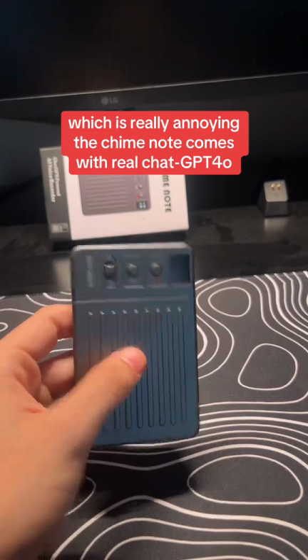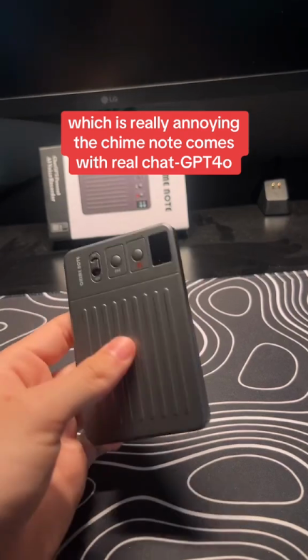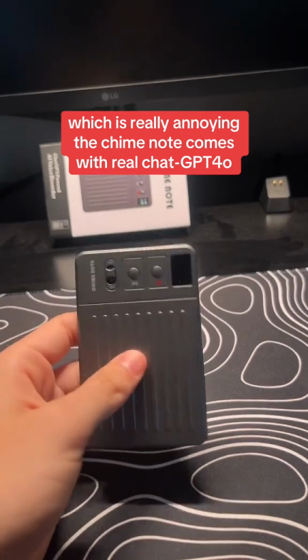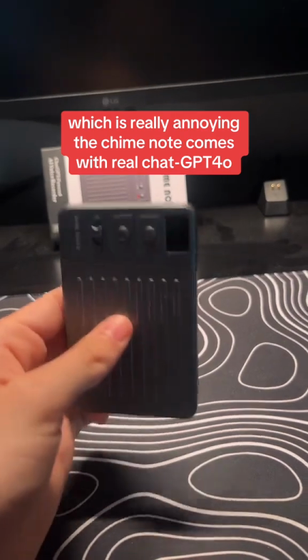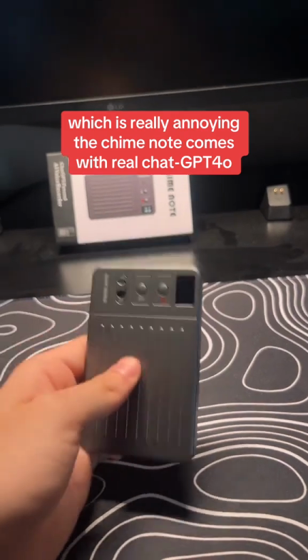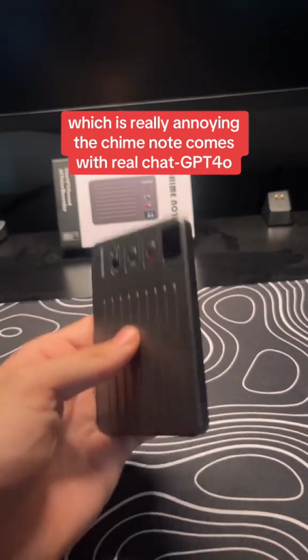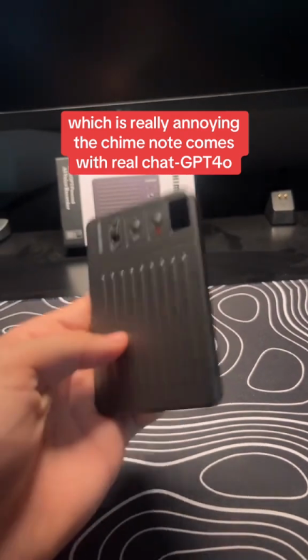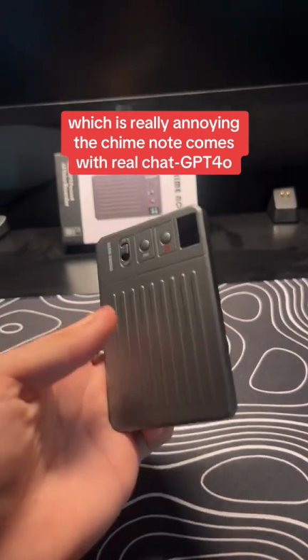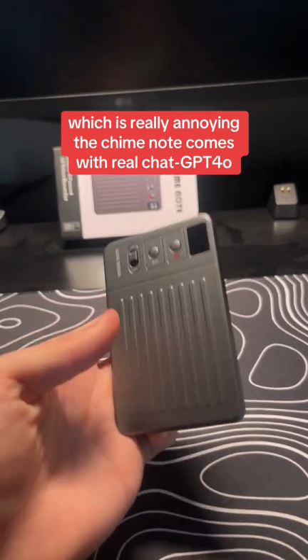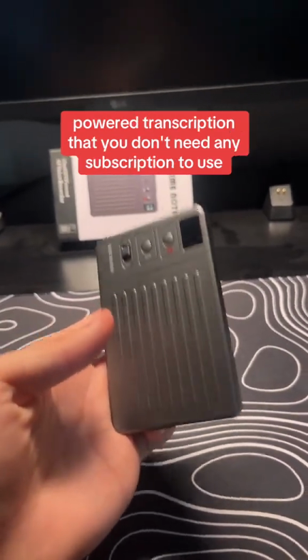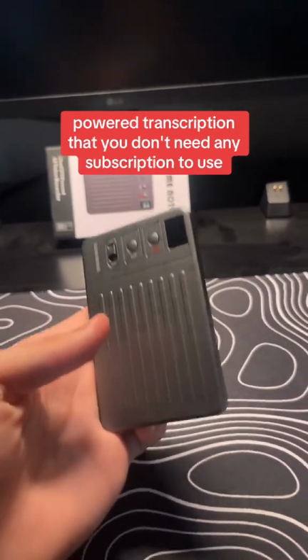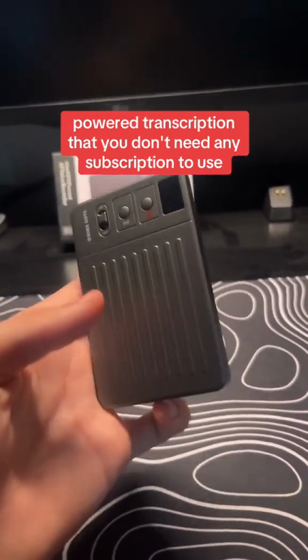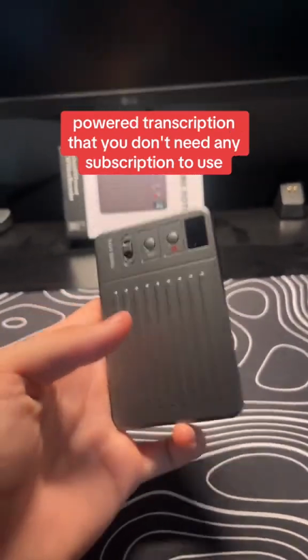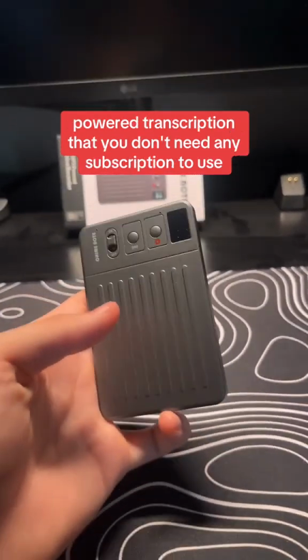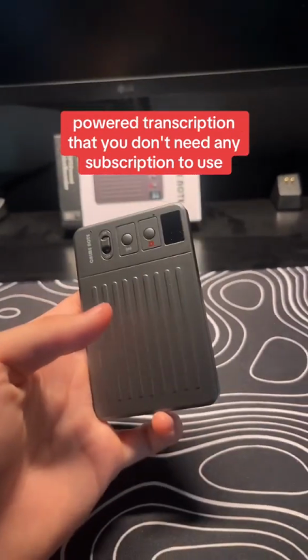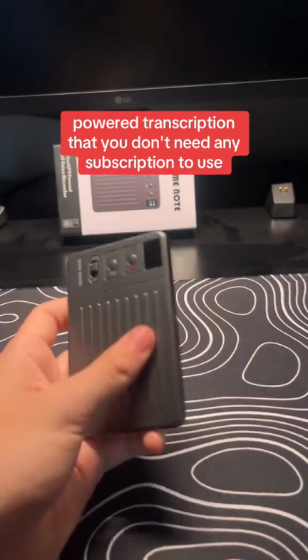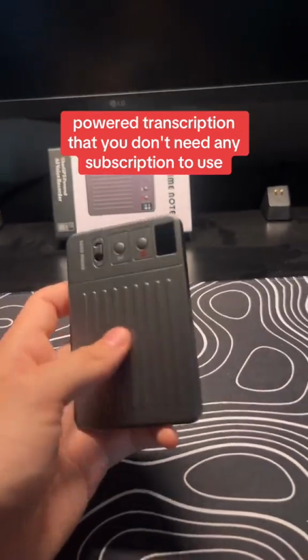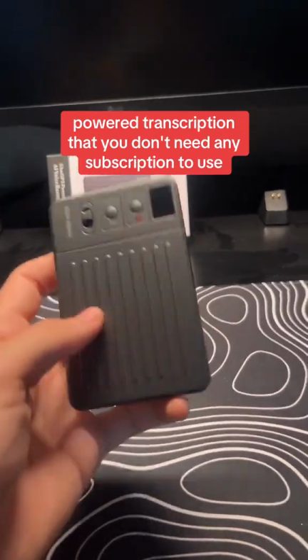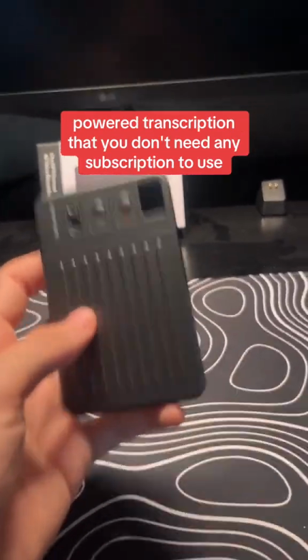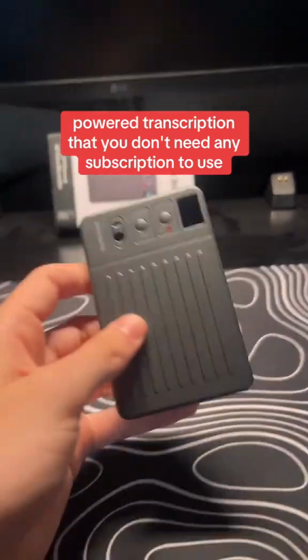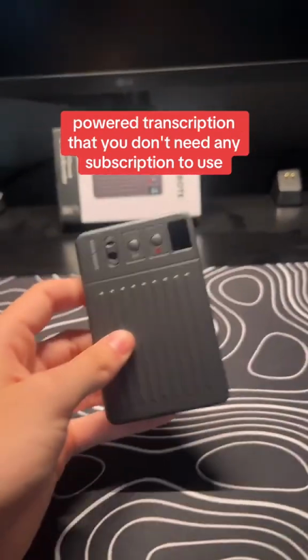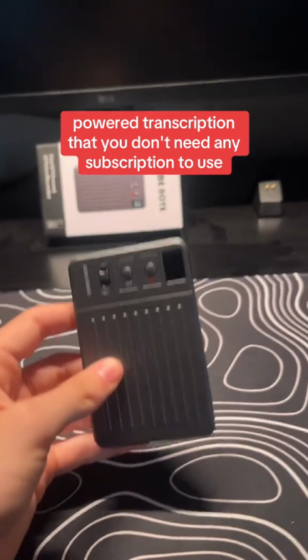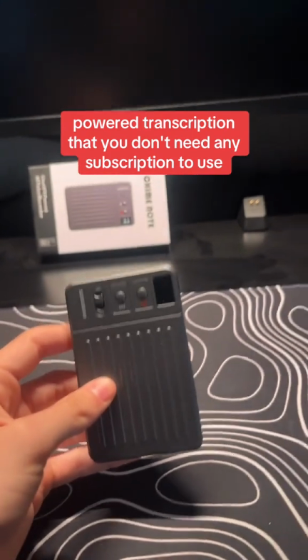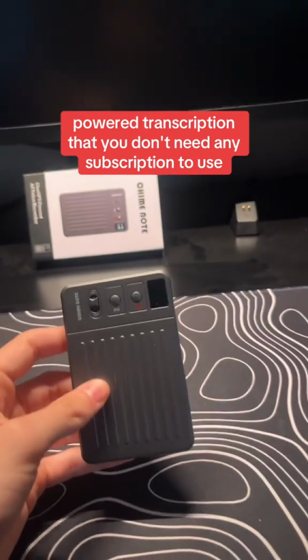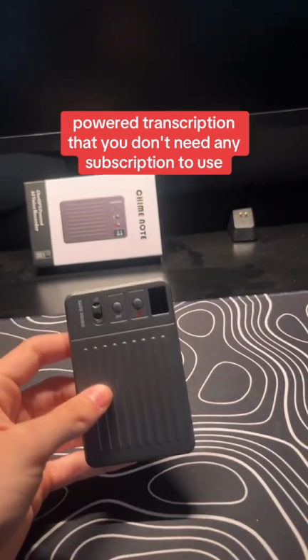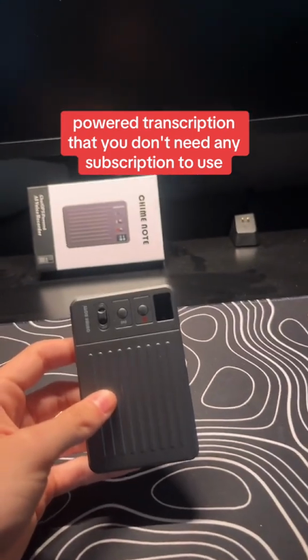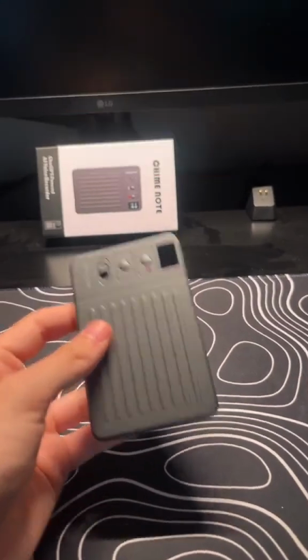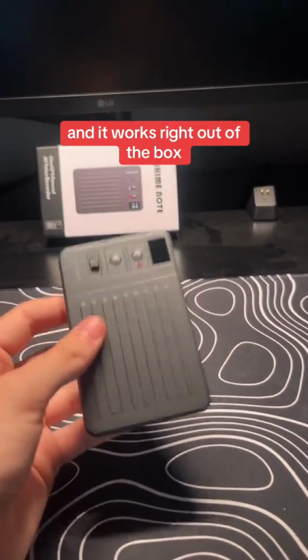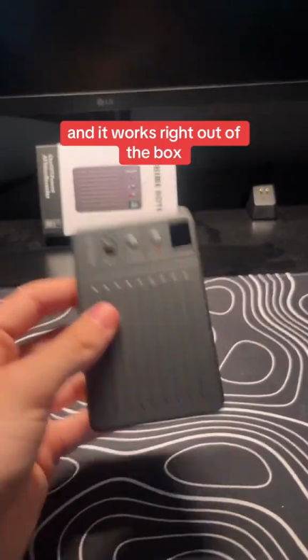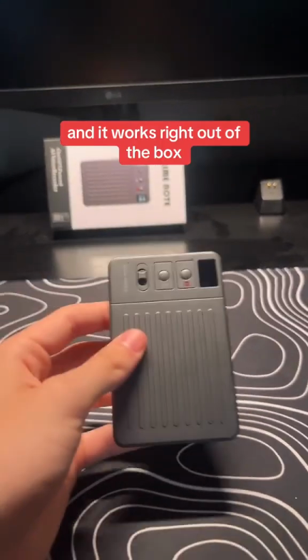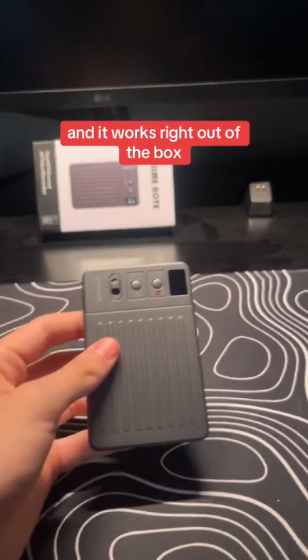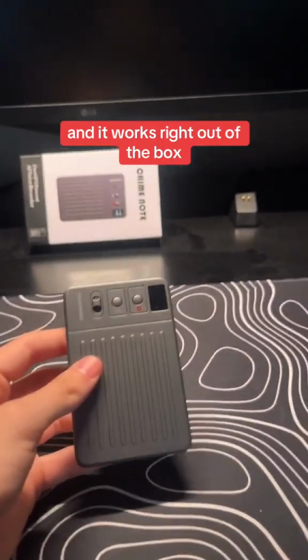The Chime Note comes with real ChatGPT-powered transcription that you don't need any subscription to use, and it works right out of the box.